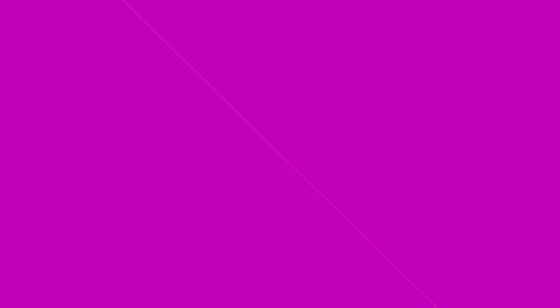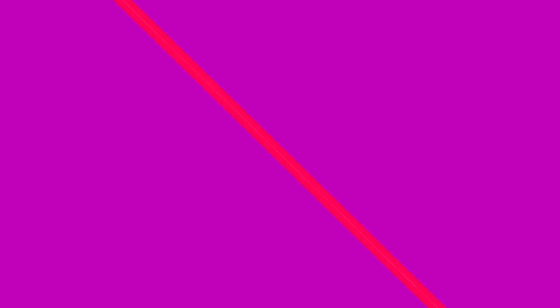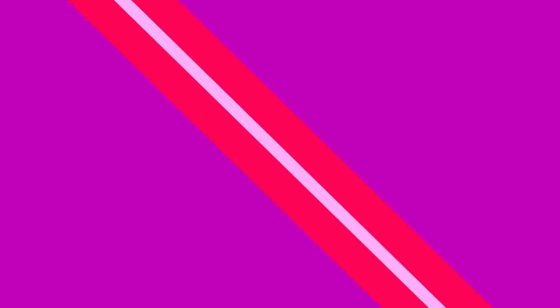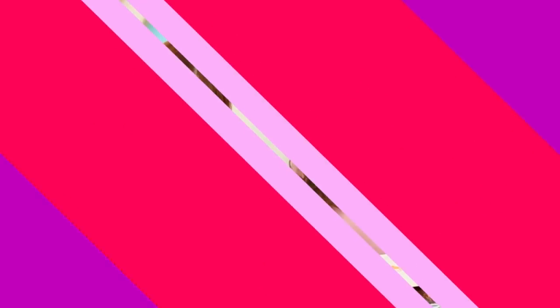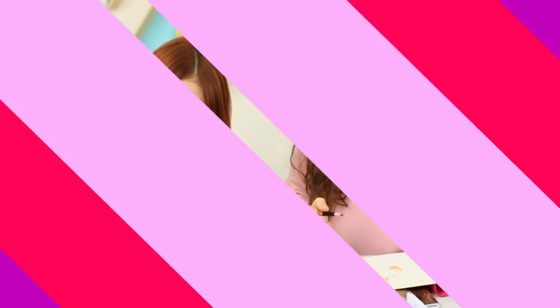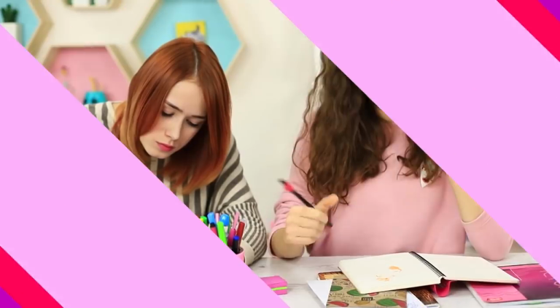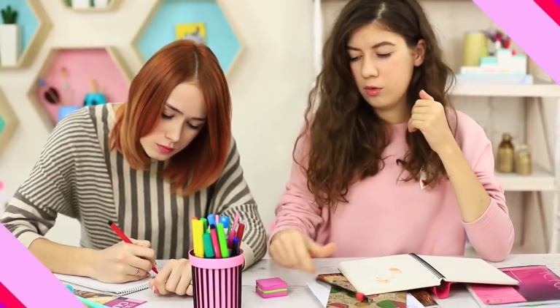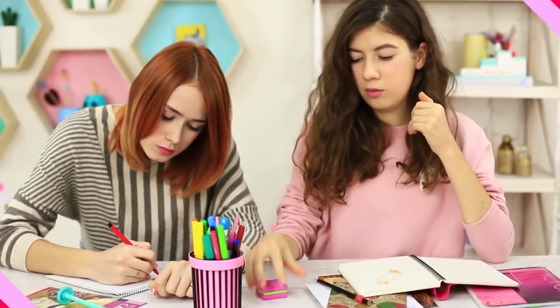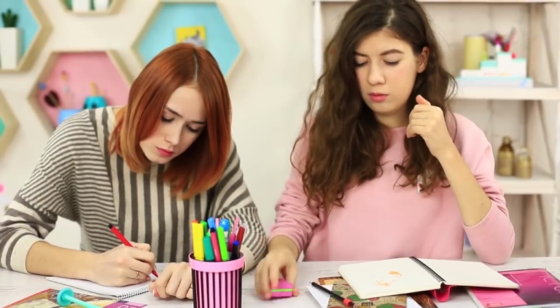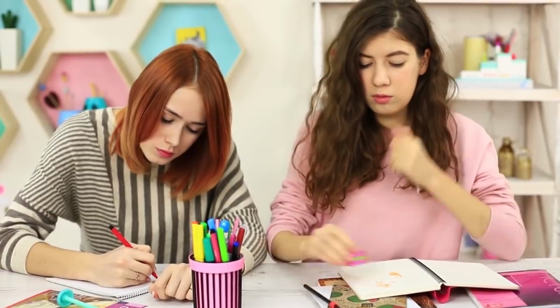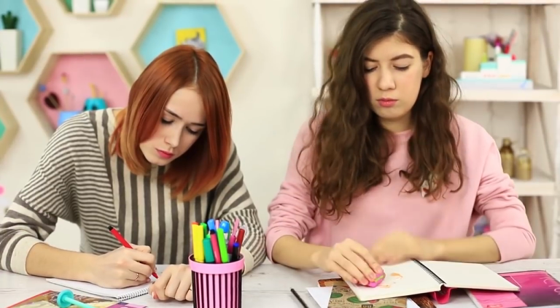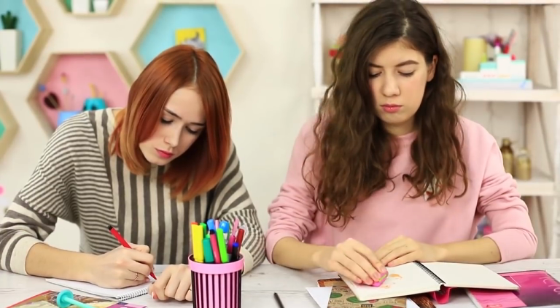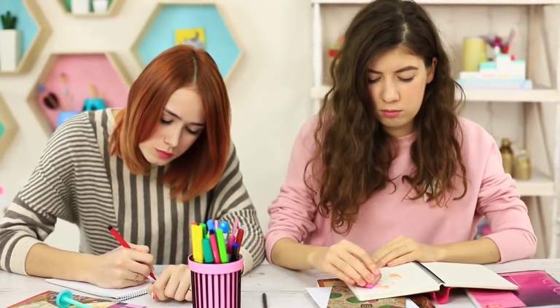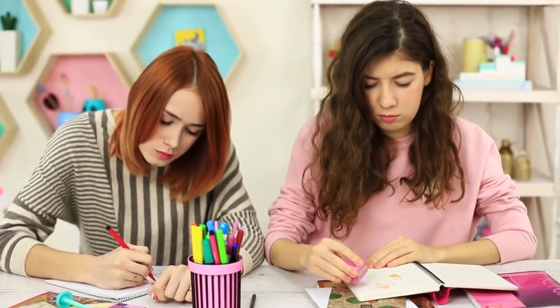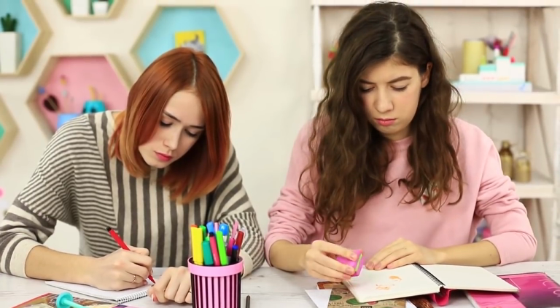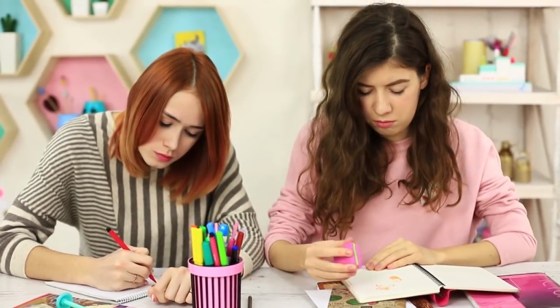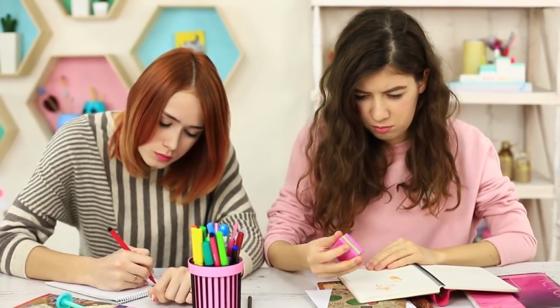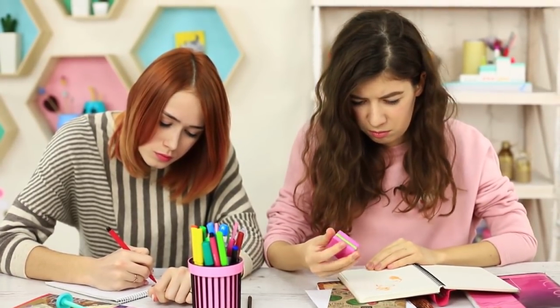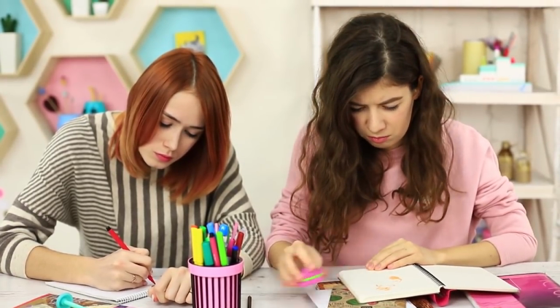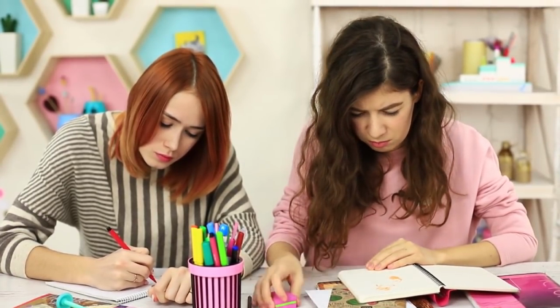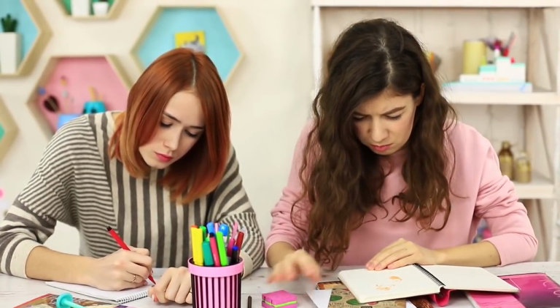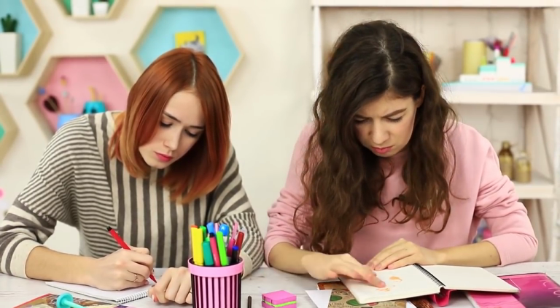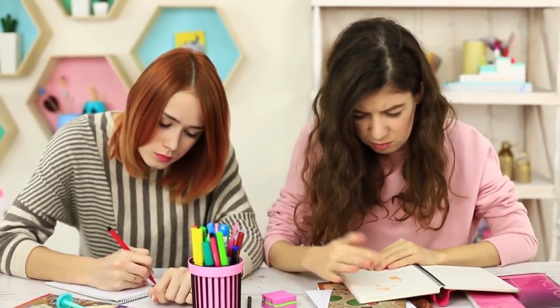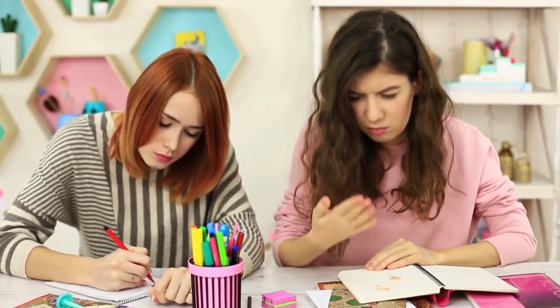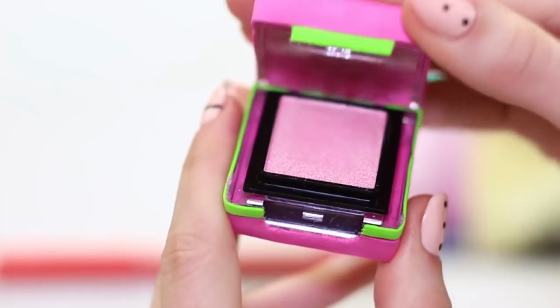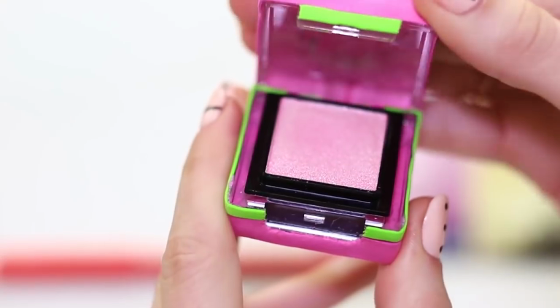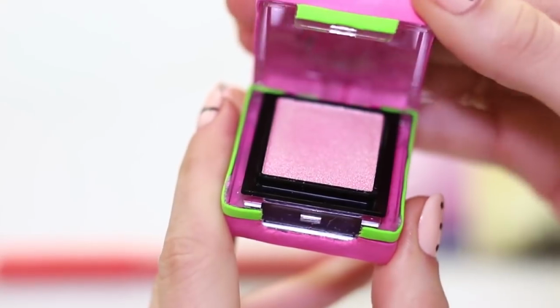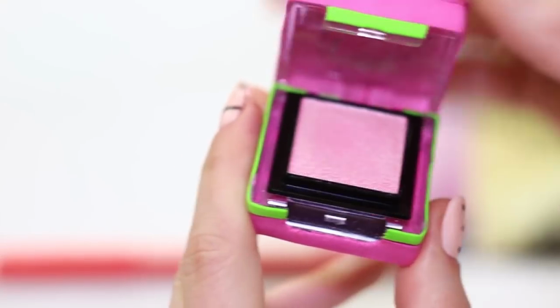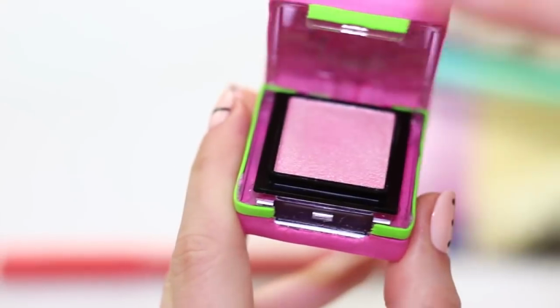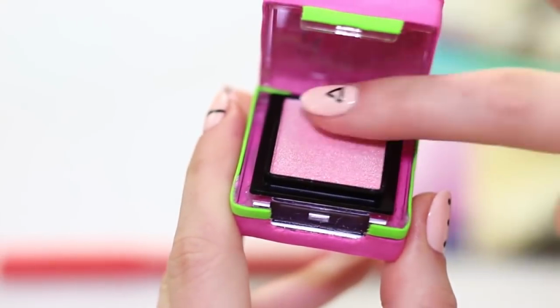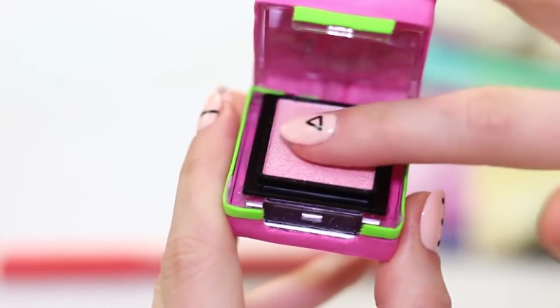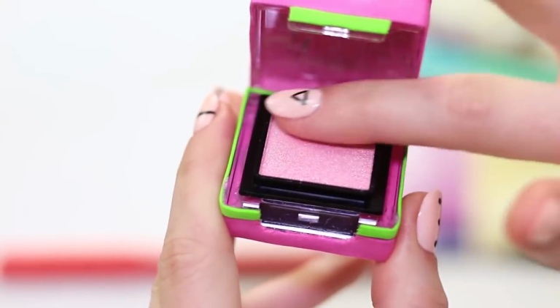I need to erase a pencil and take an eraser, but it's makeup again. This time it's eyeshadow inside.